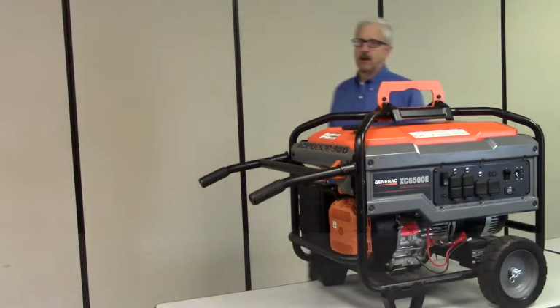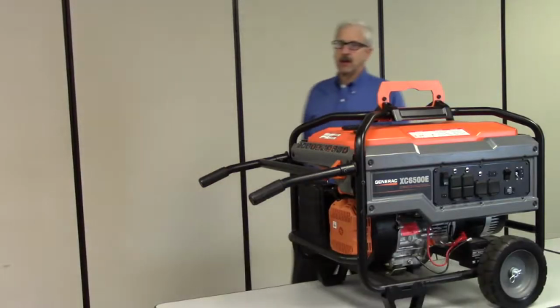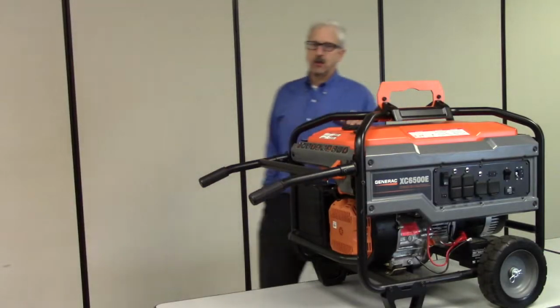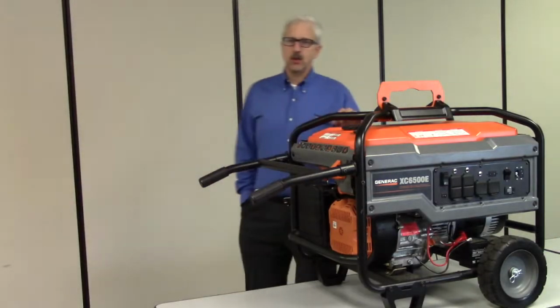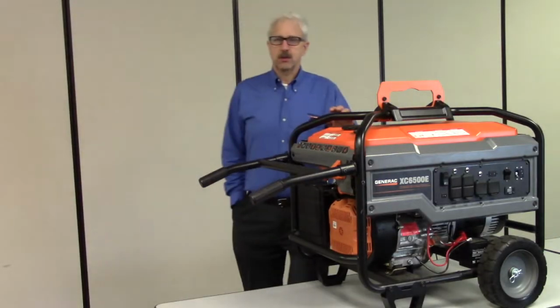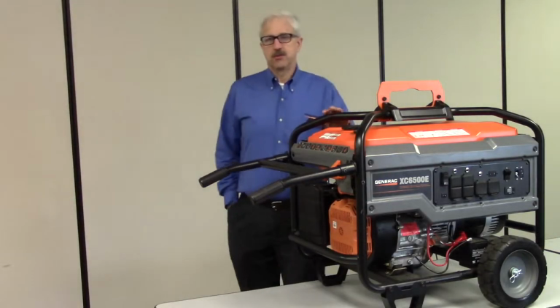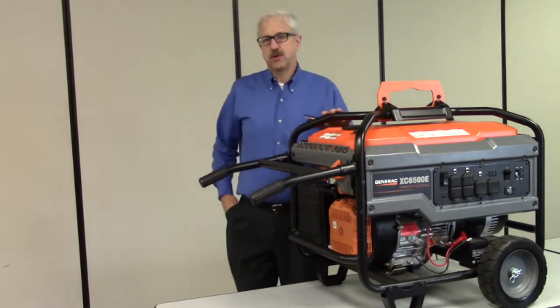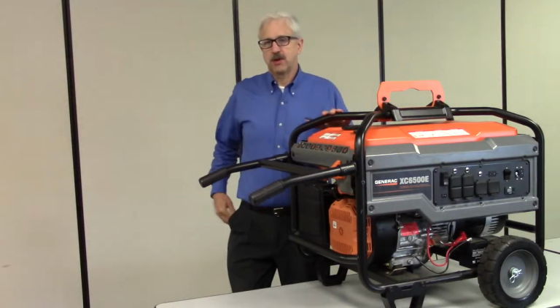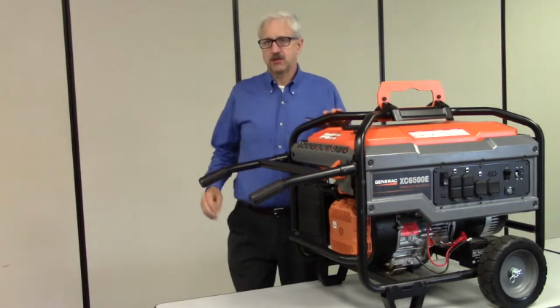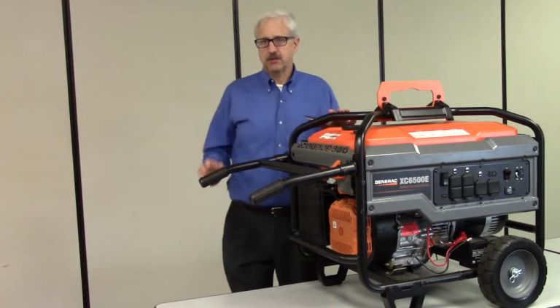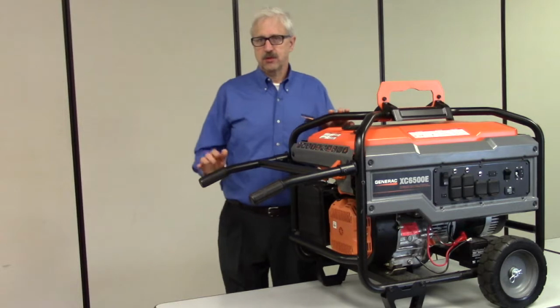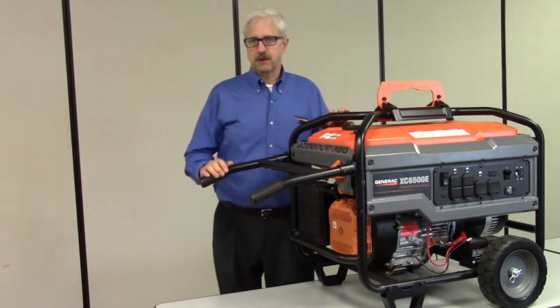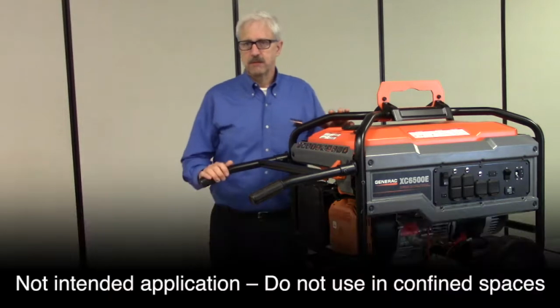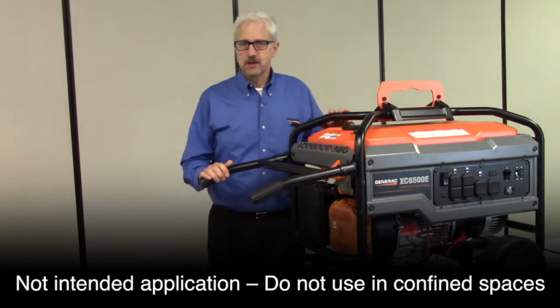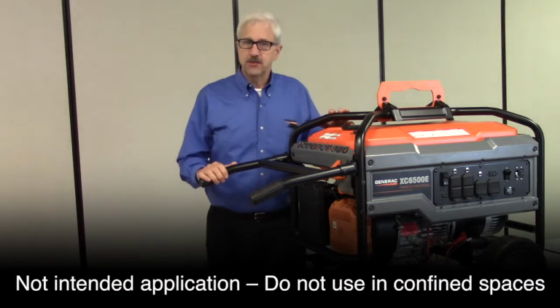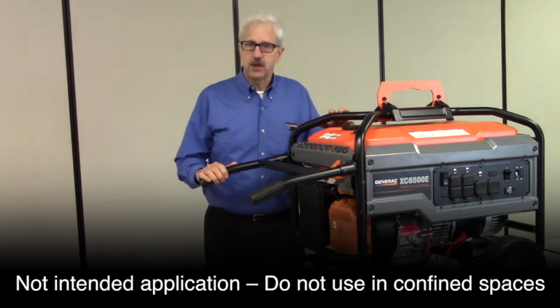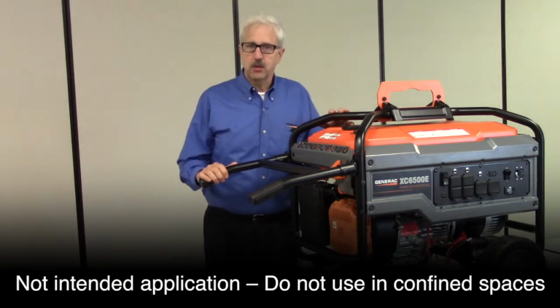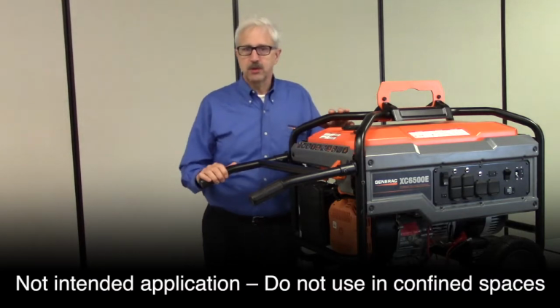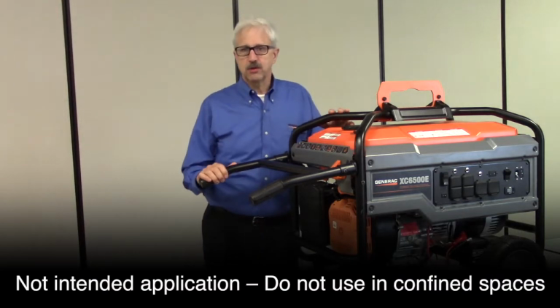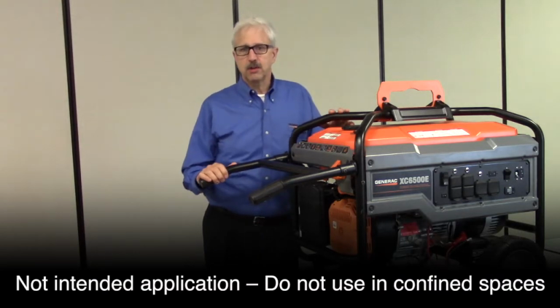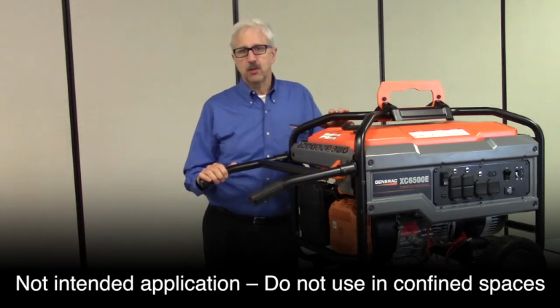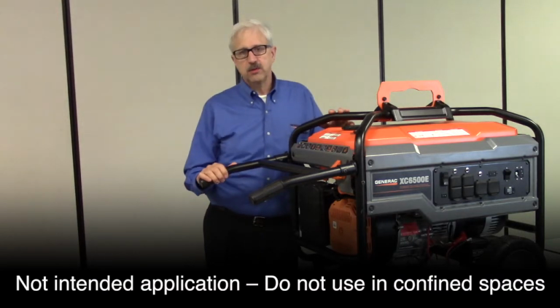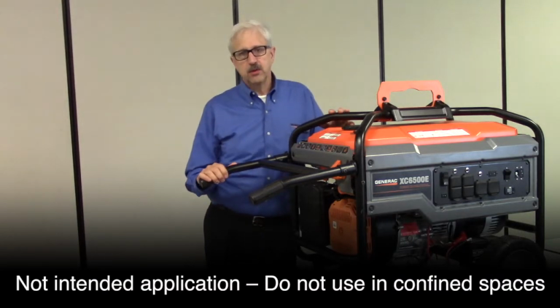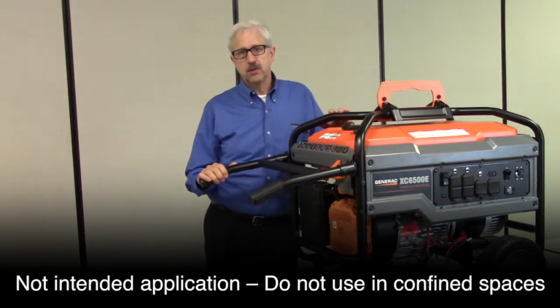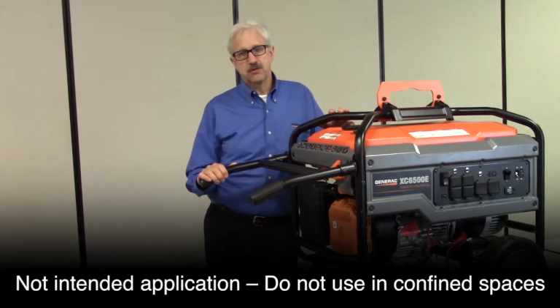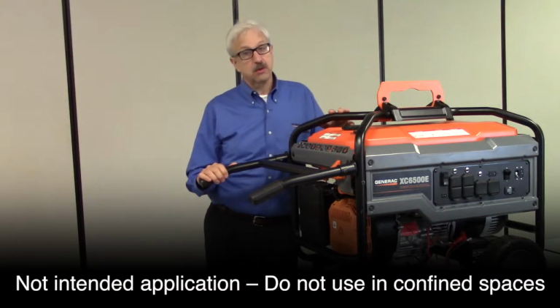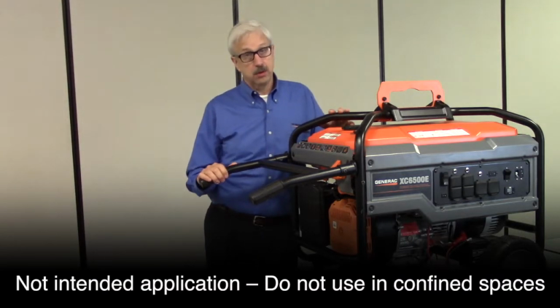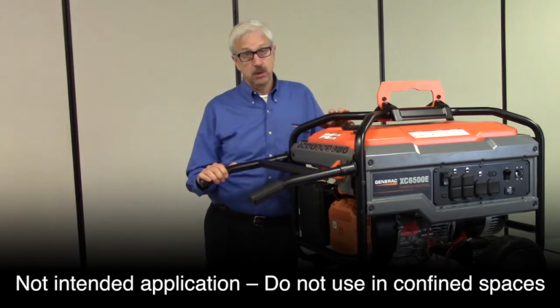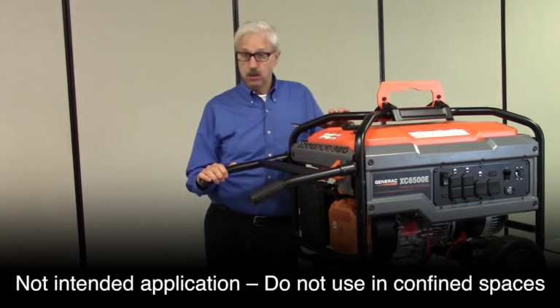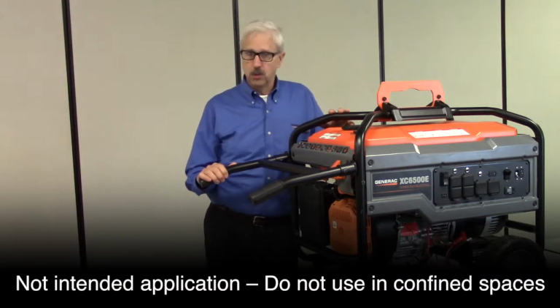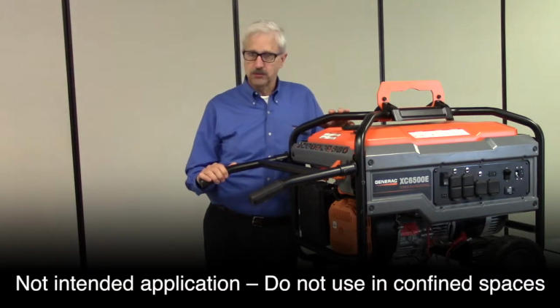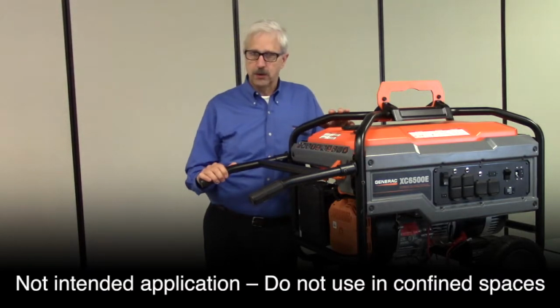Hello and welcome to Generac Service Training. In this video we're going to talk about what to do when your generator won't start.